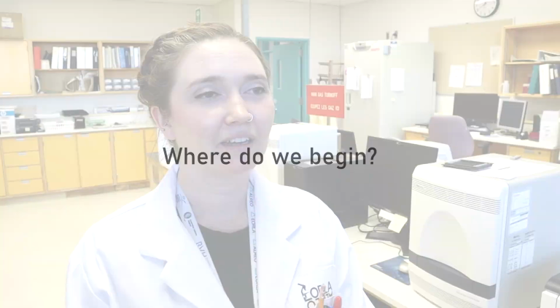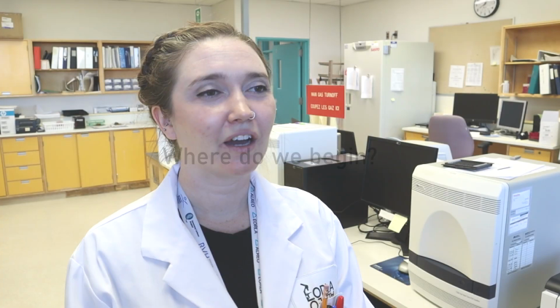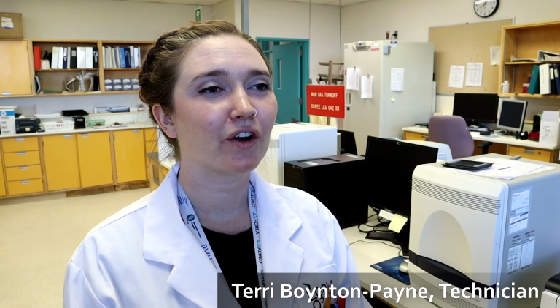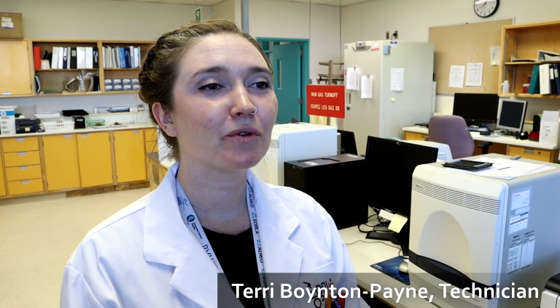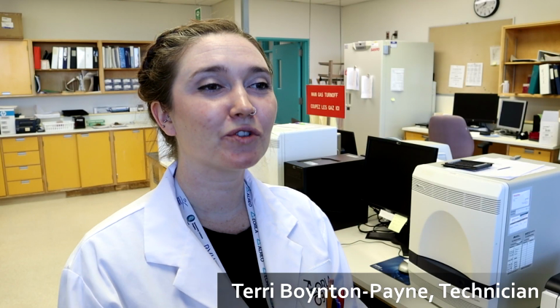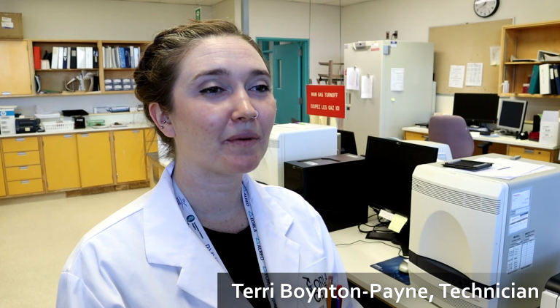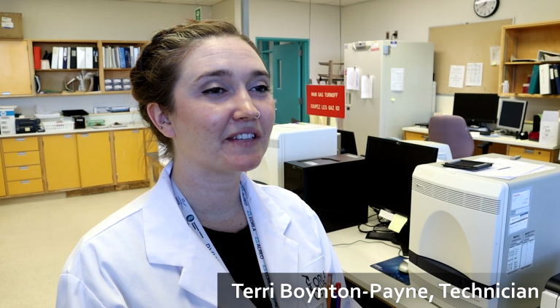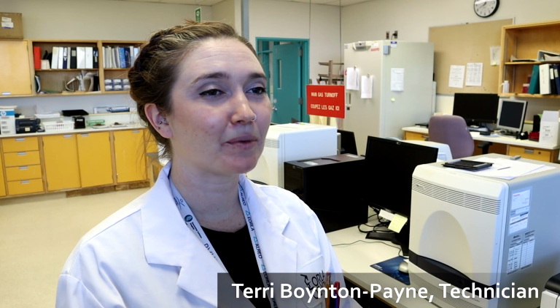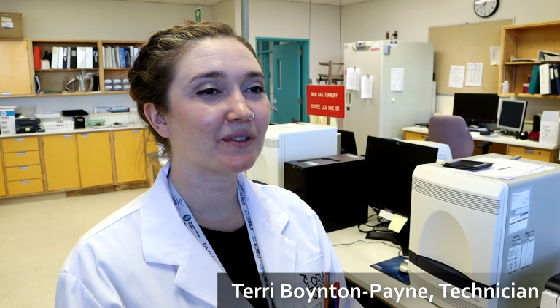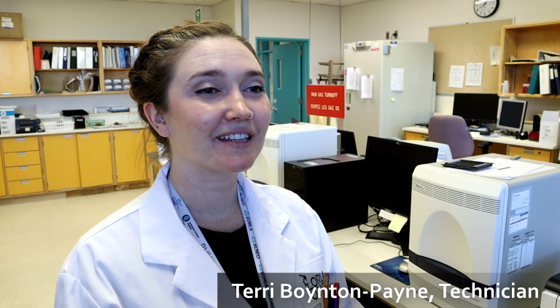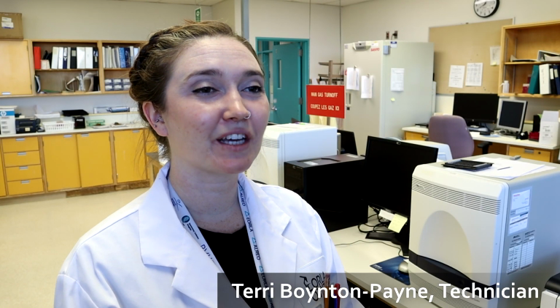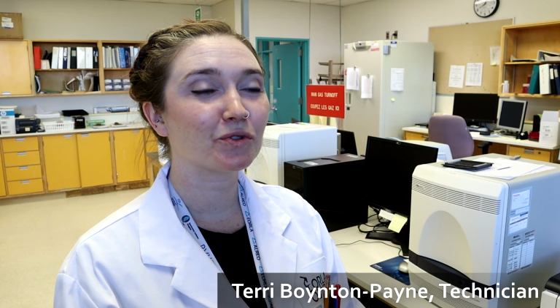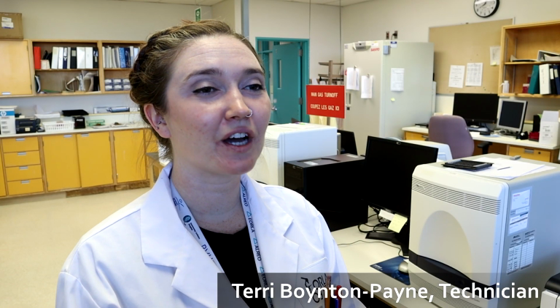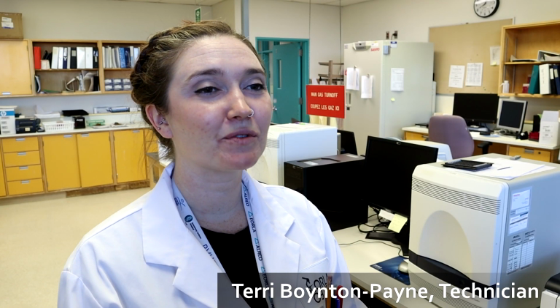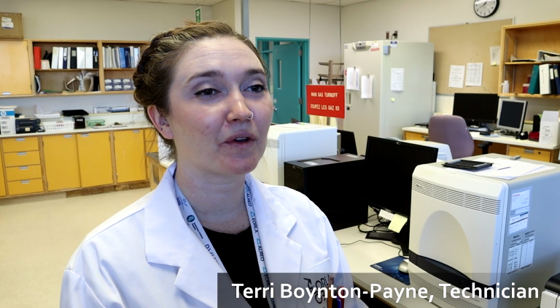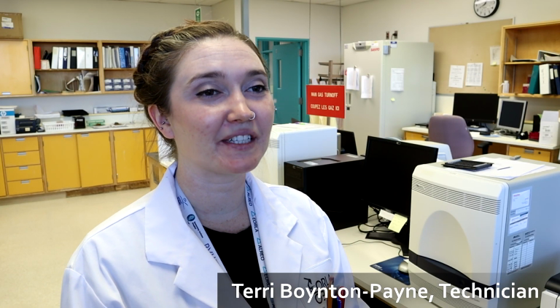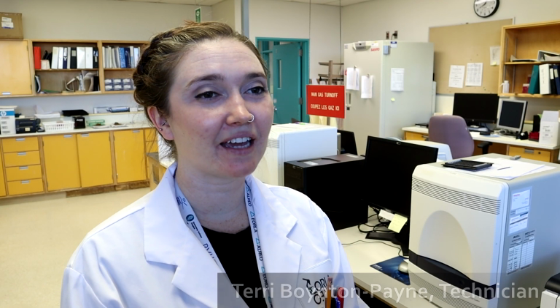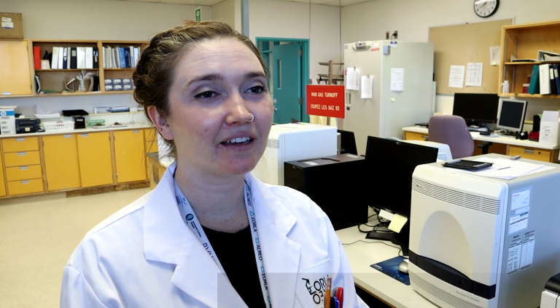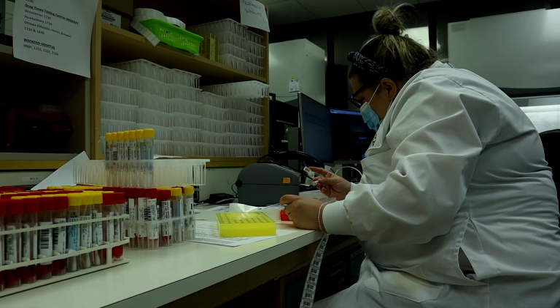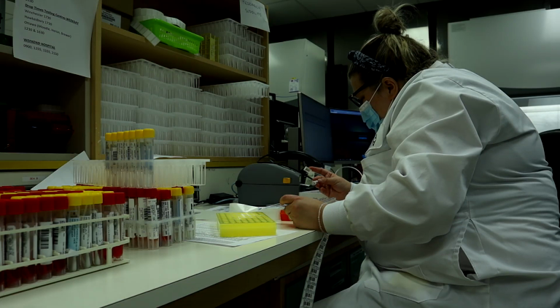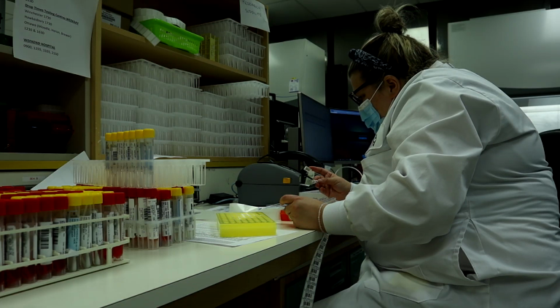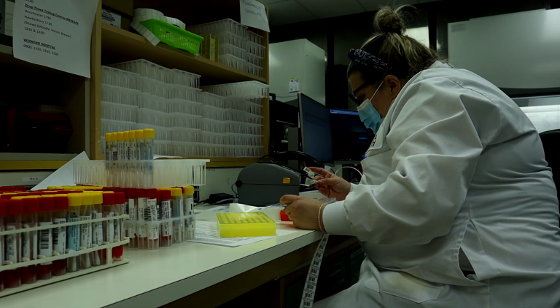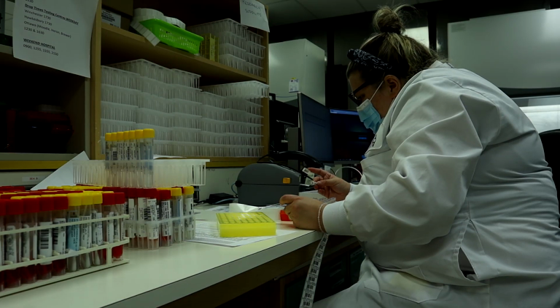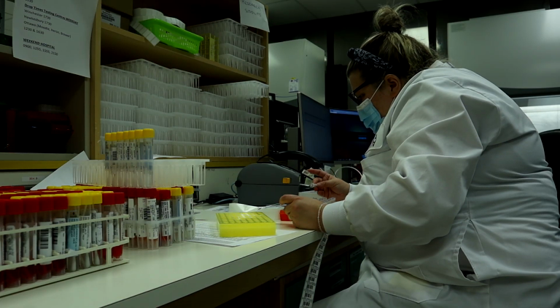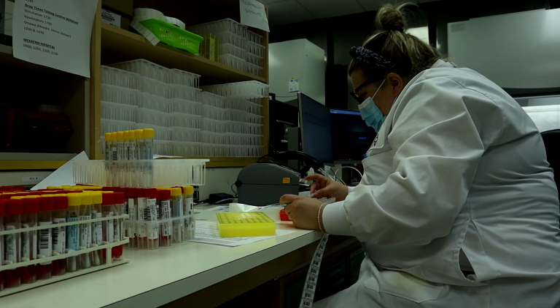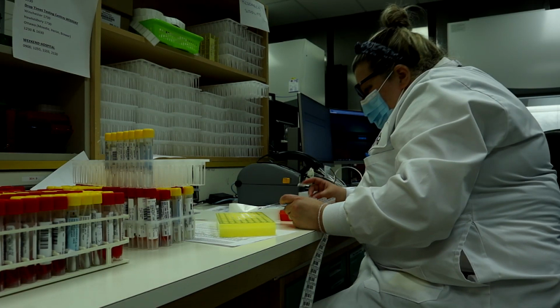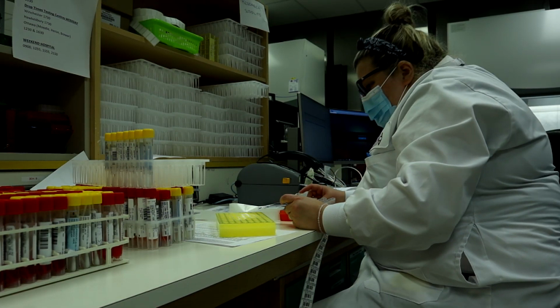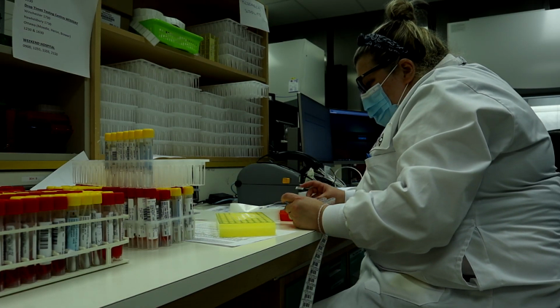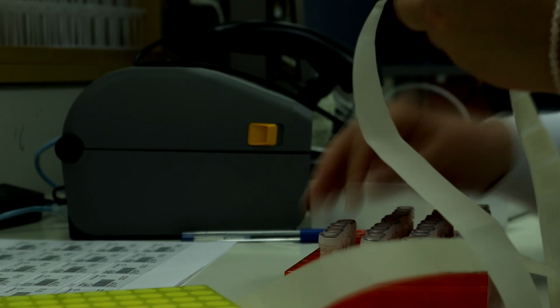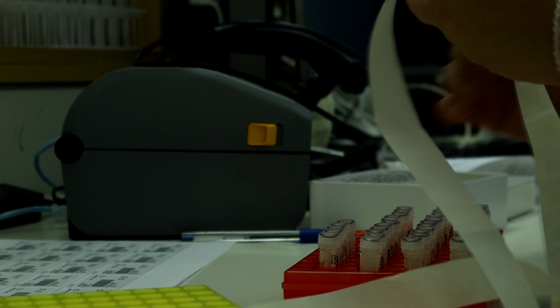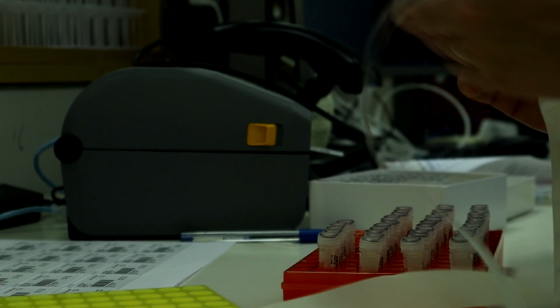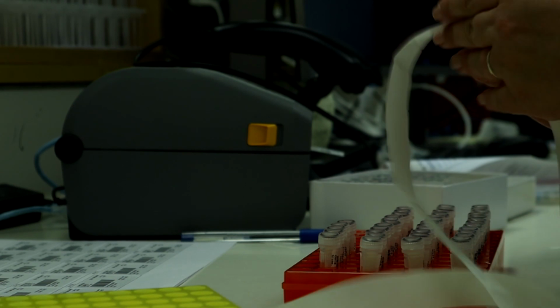A courier will drop off samples at scheduled times throughout the day. Each bag we receive can contain up to 200 swabs.